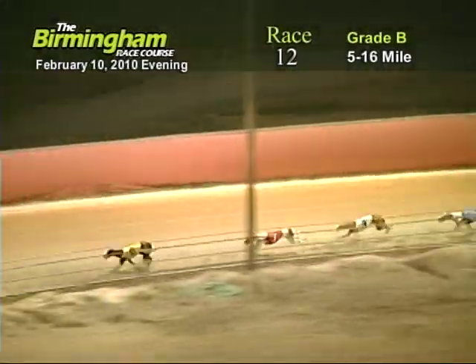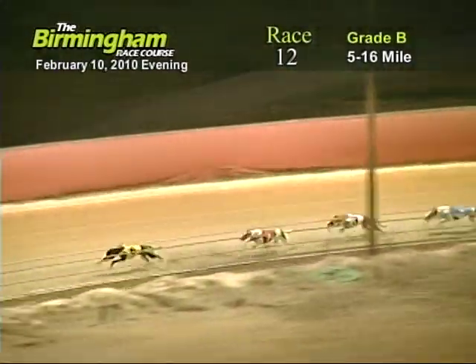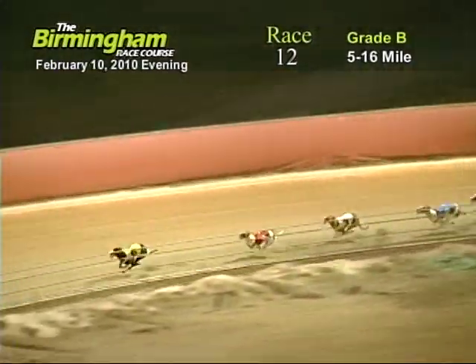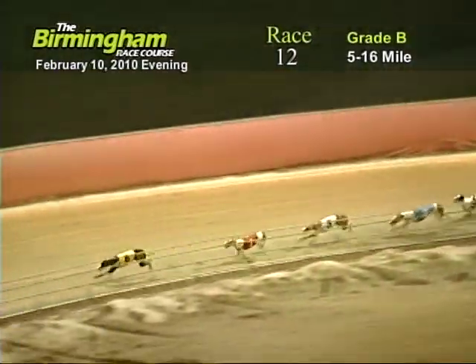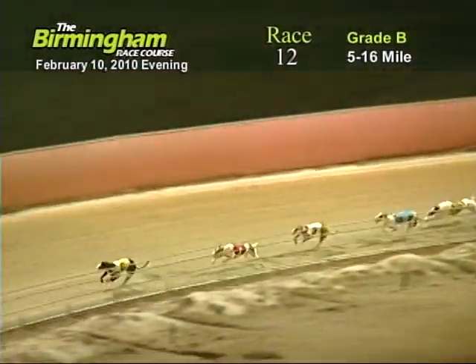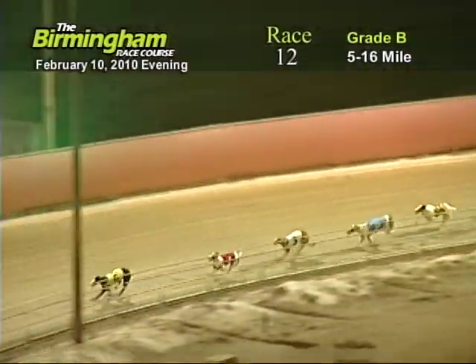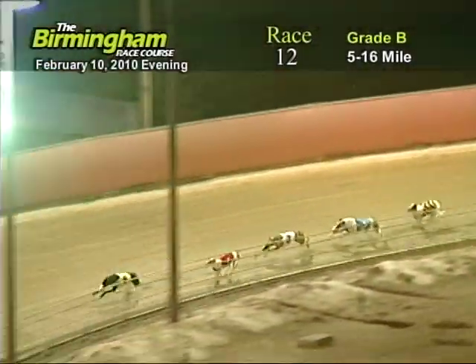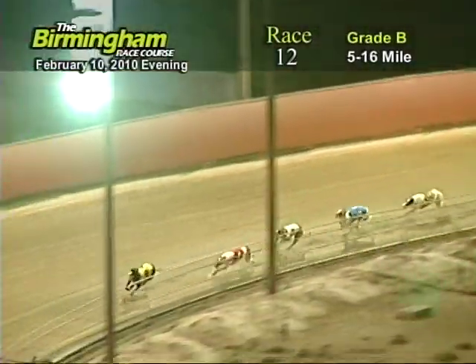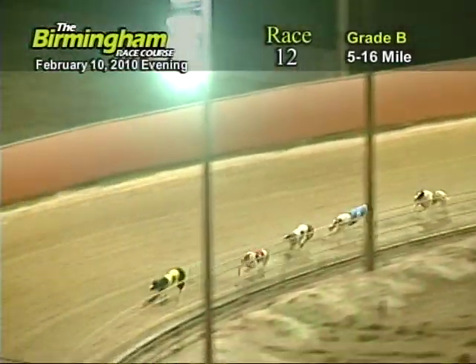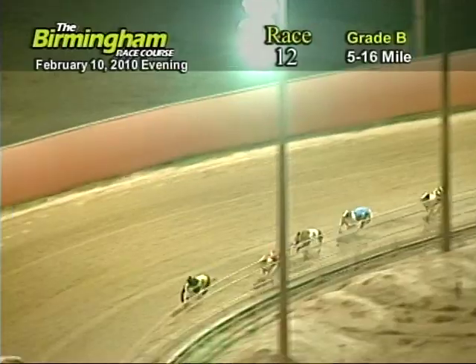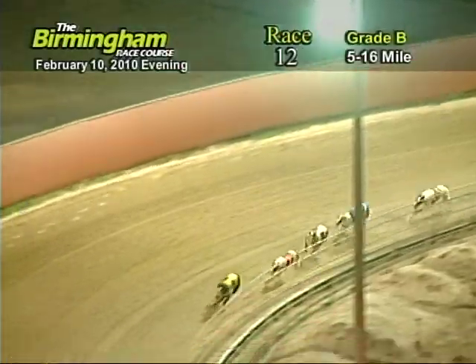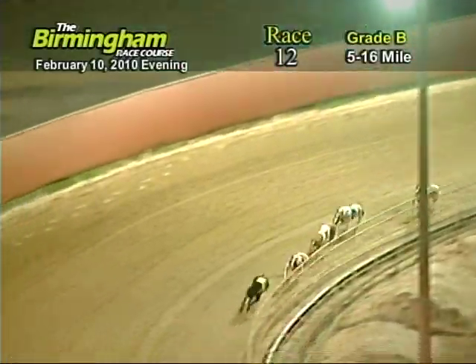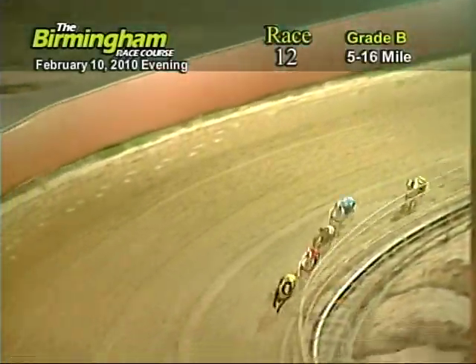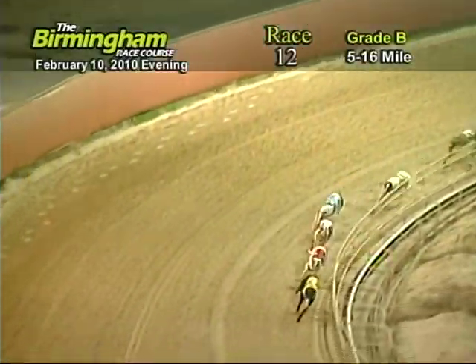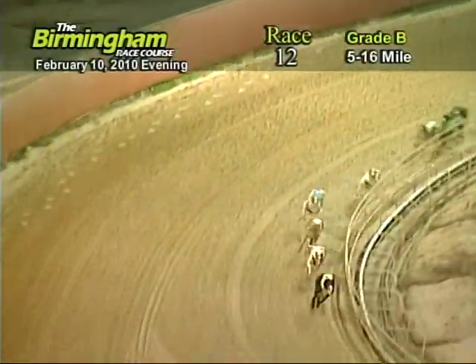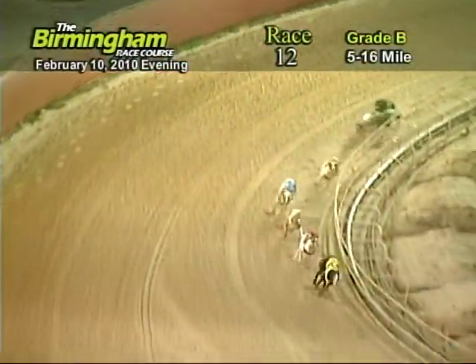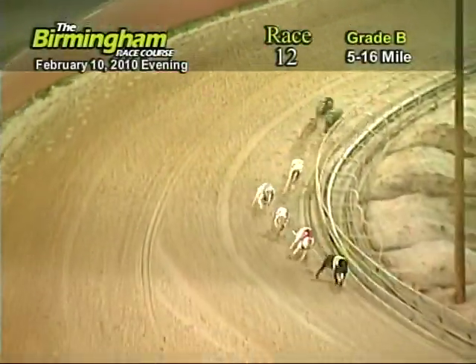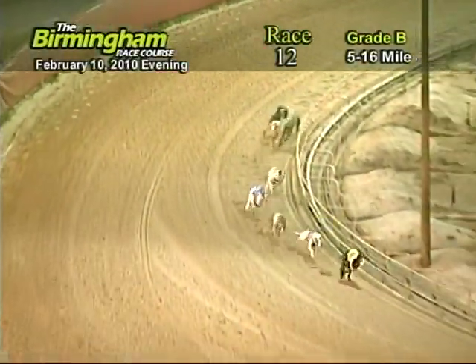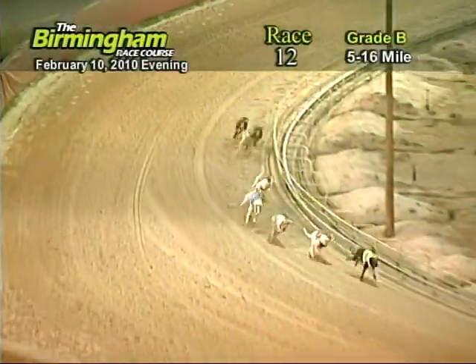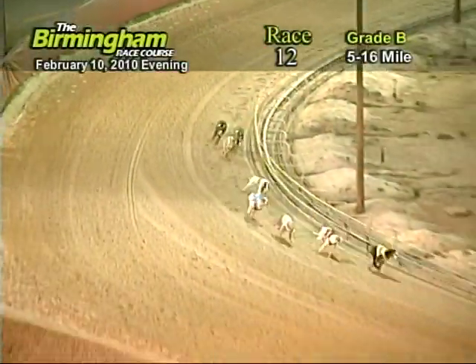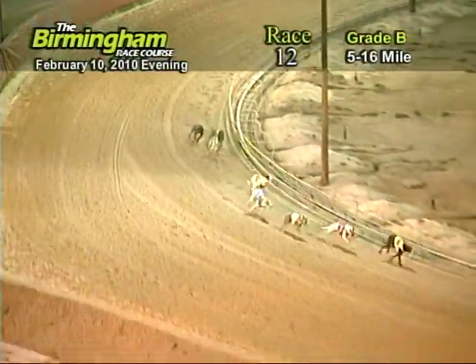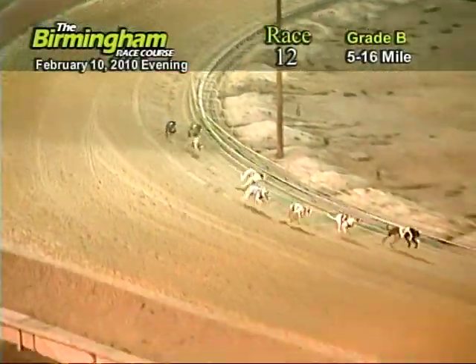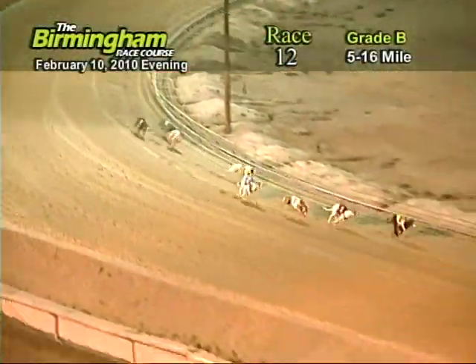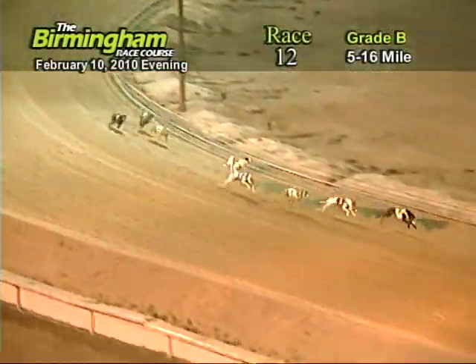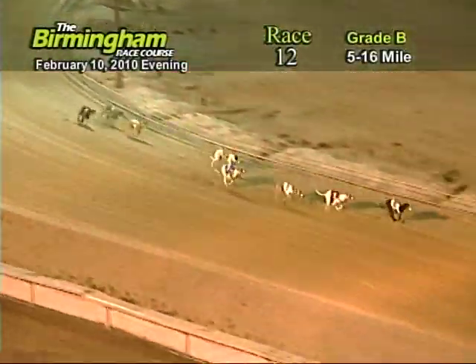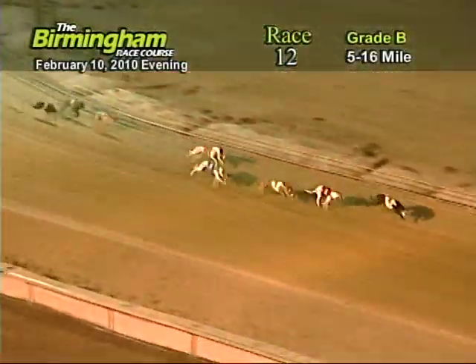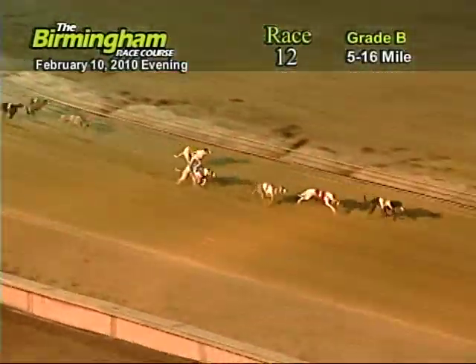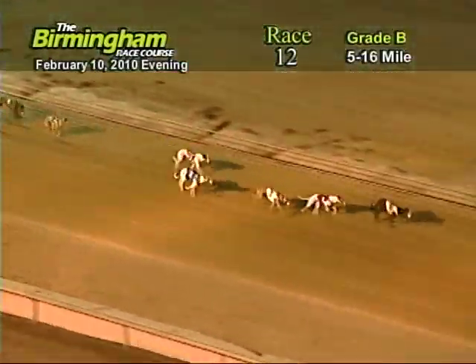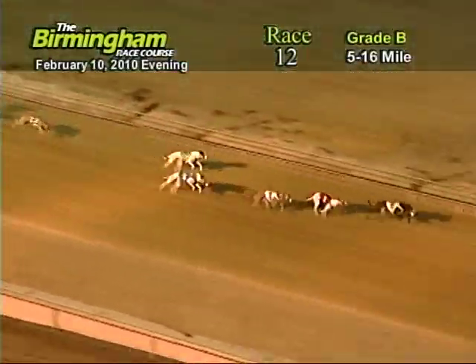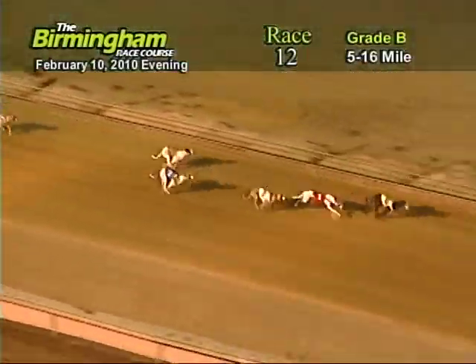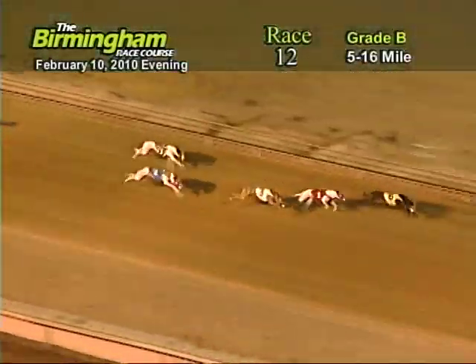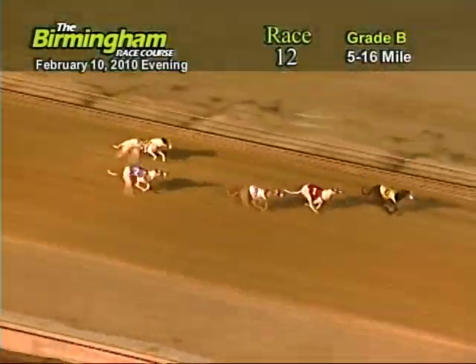Entering the final turn, number six holding on to the lead from the one, three, two, eight. As they head down the home stretch, number six holding on to the lead from the one.